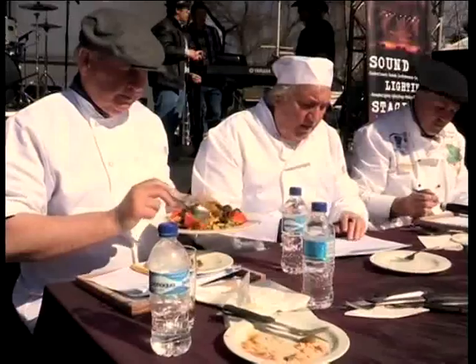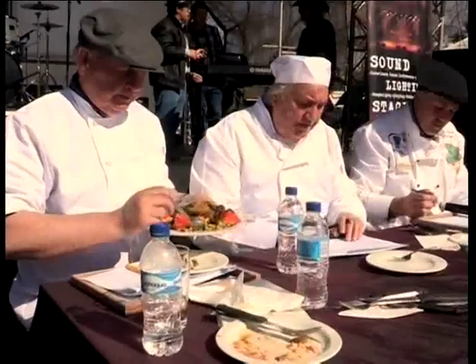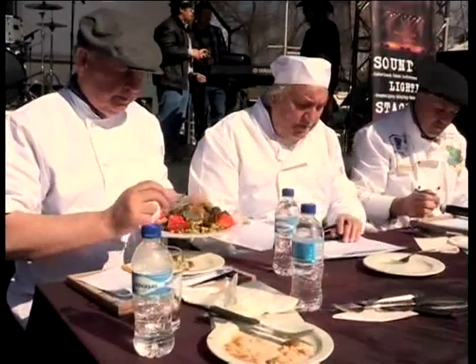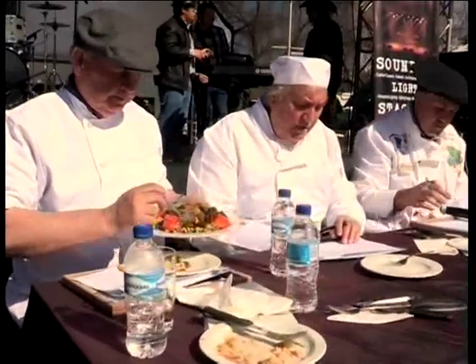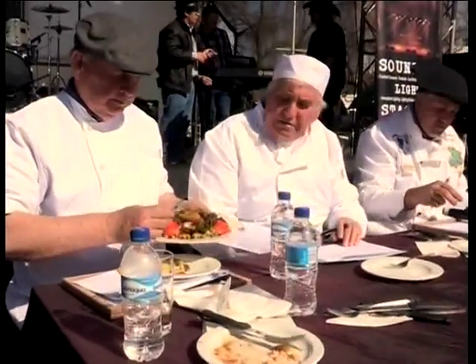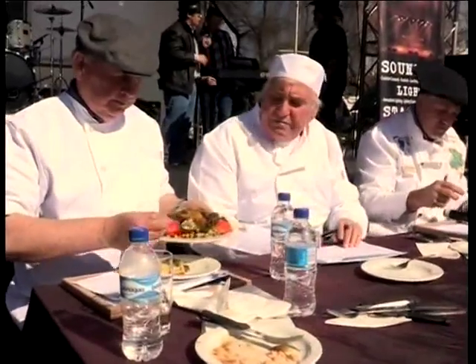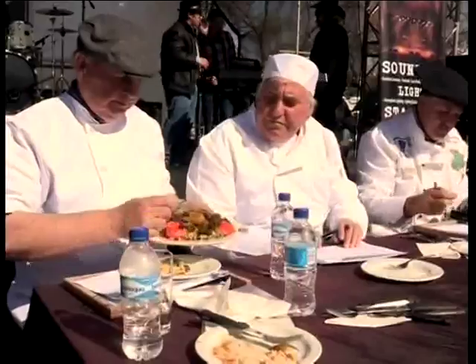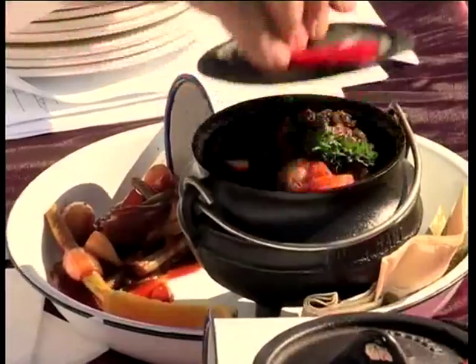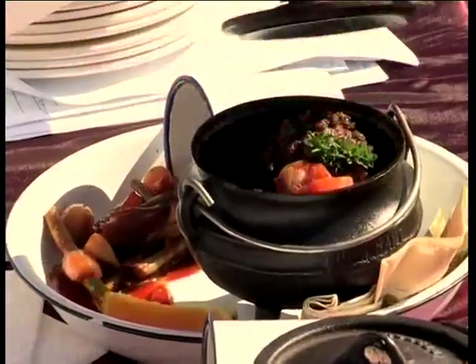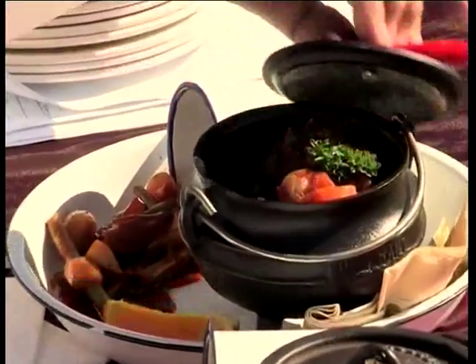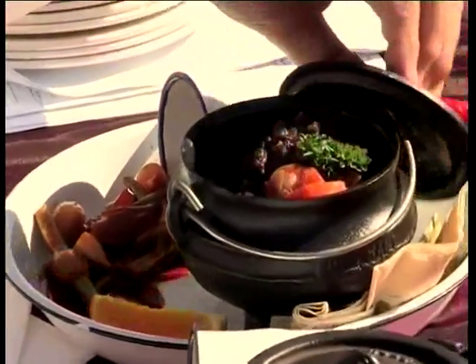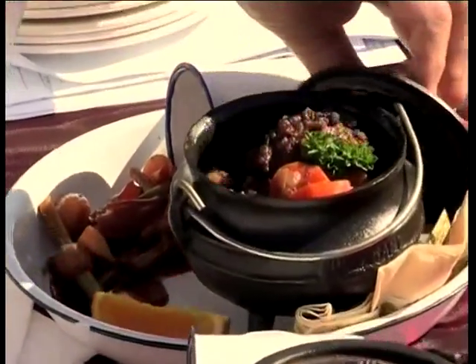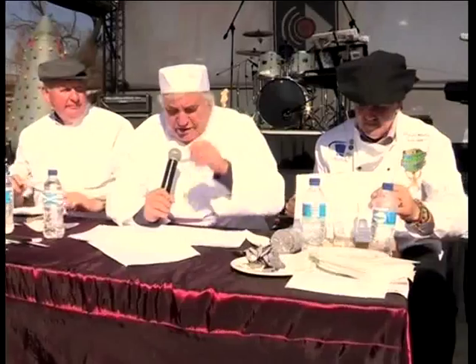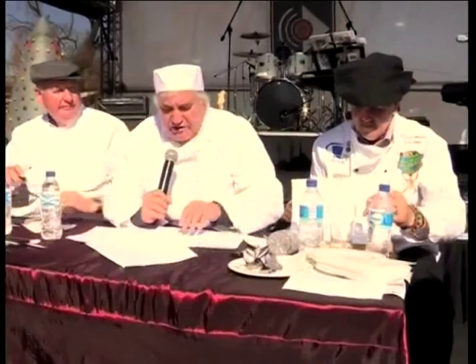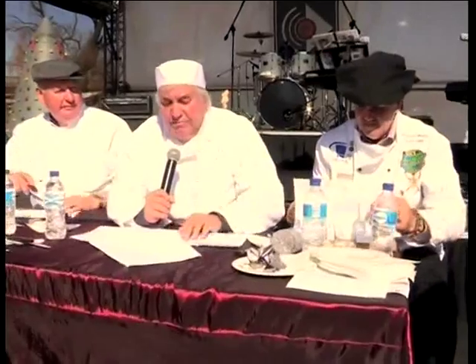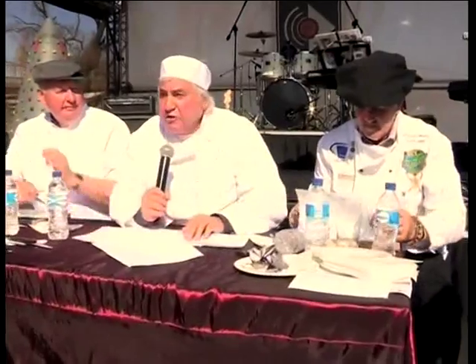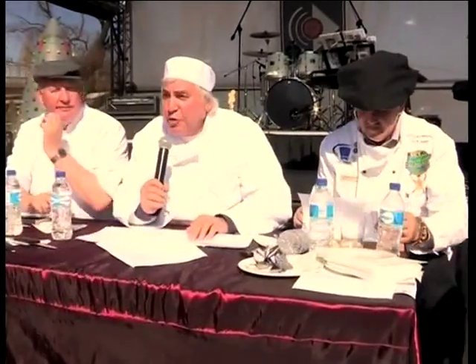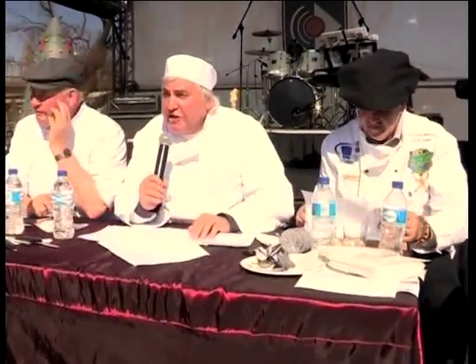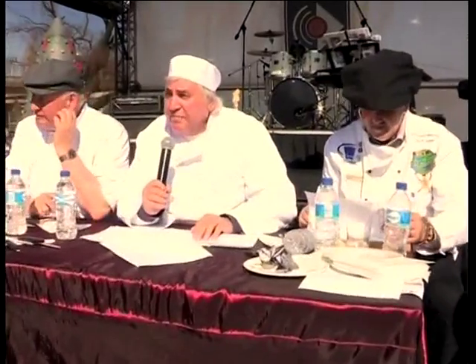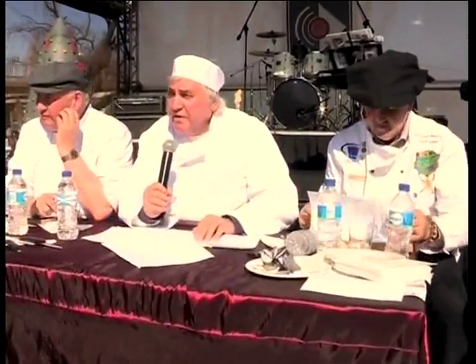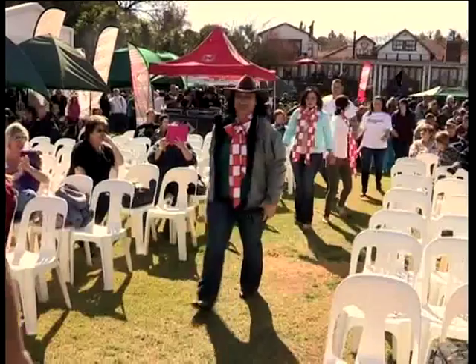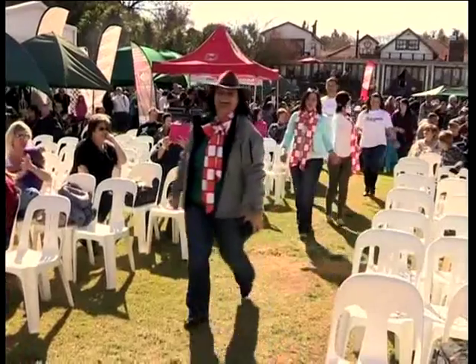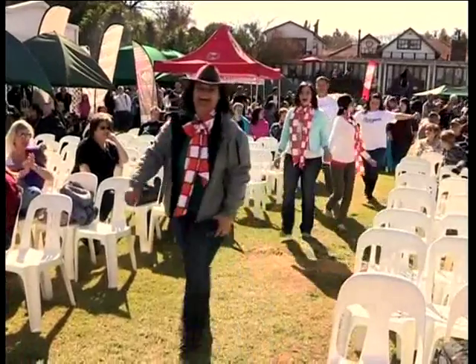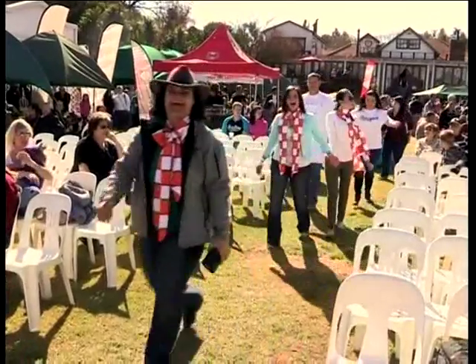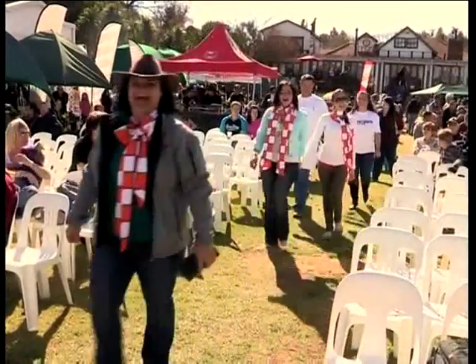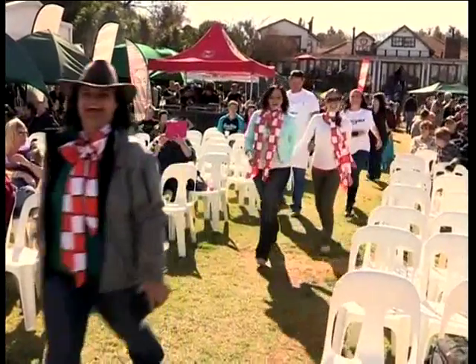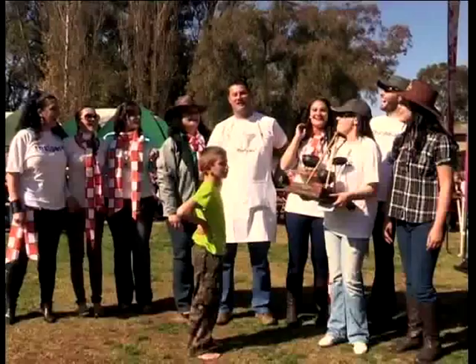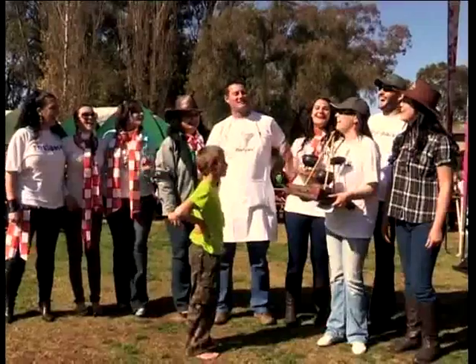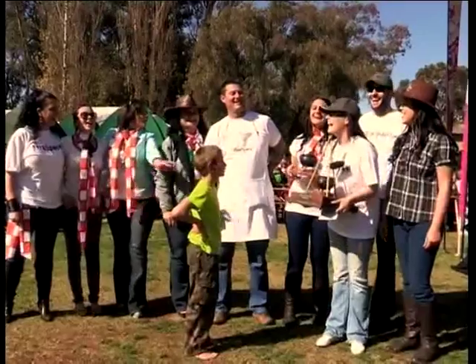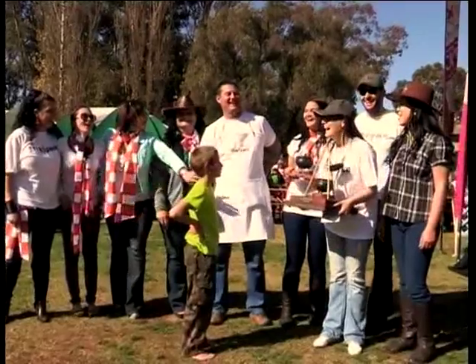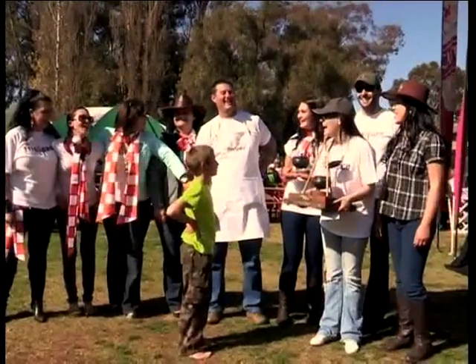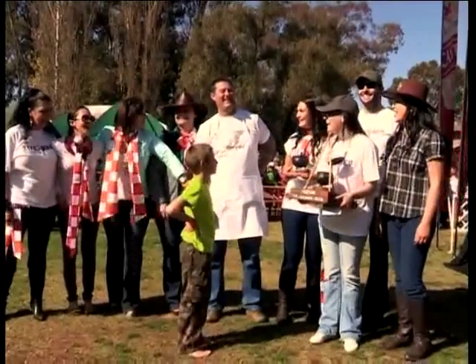Judging was serious business. After a lot of deliberation, it was Team Extra Space that won the day.